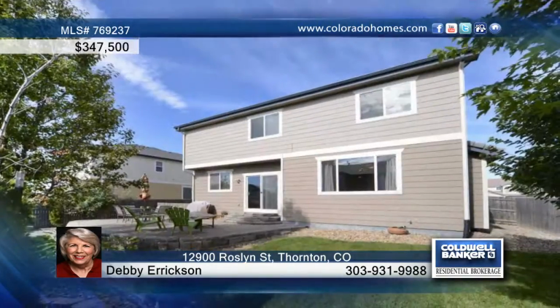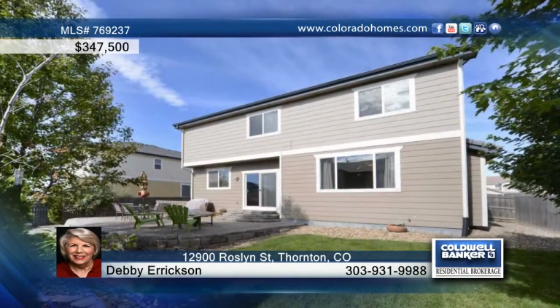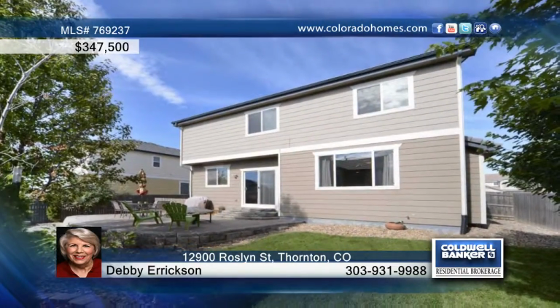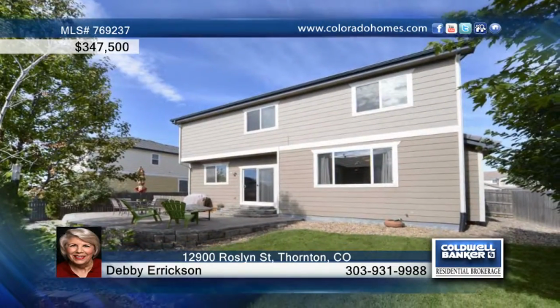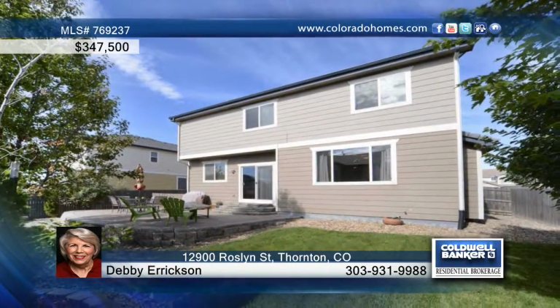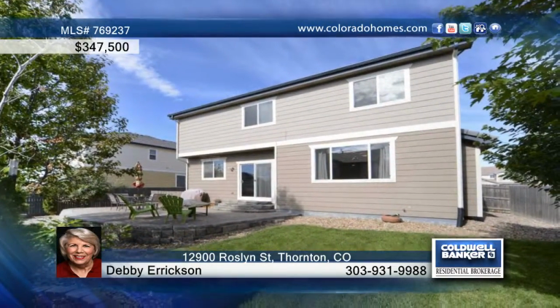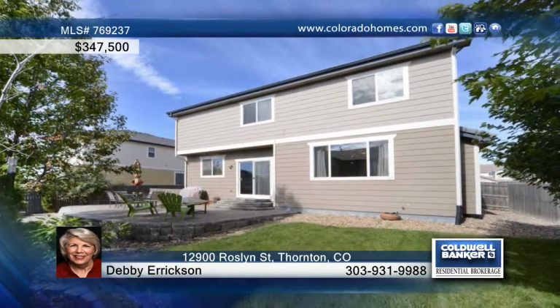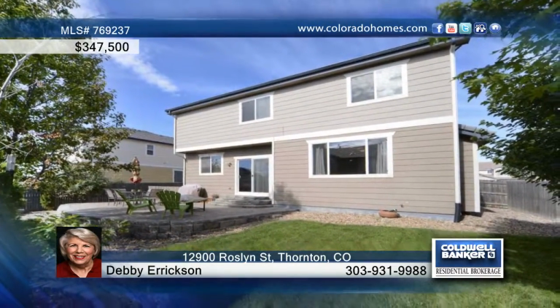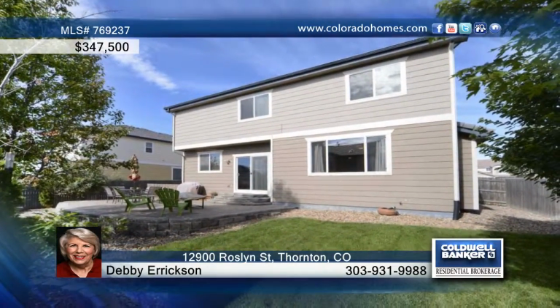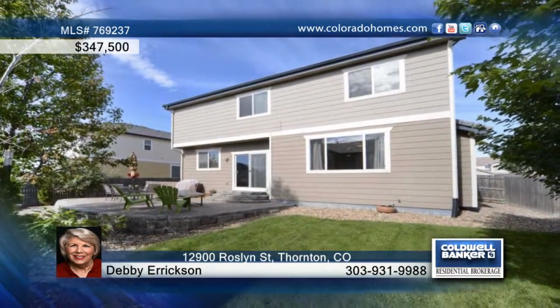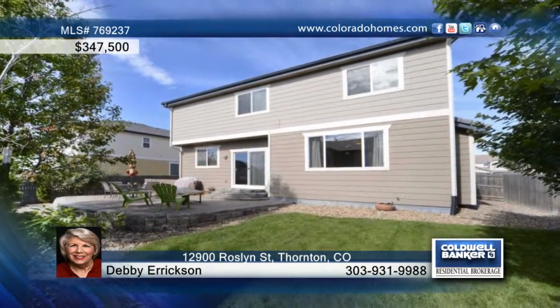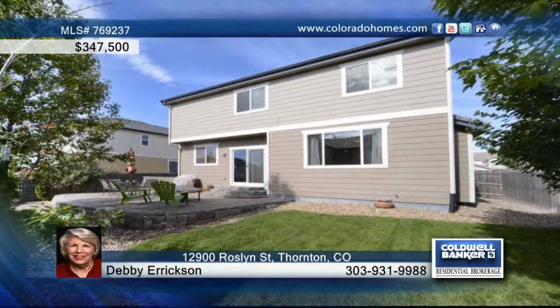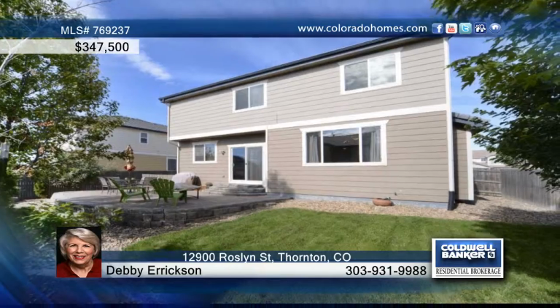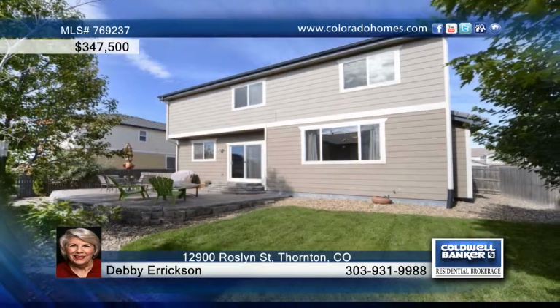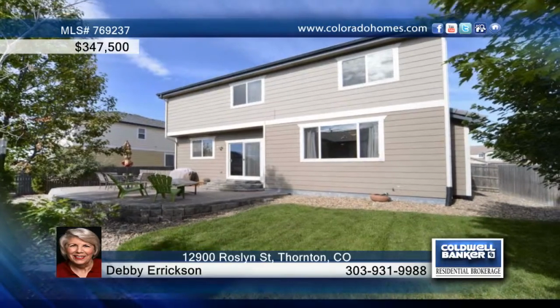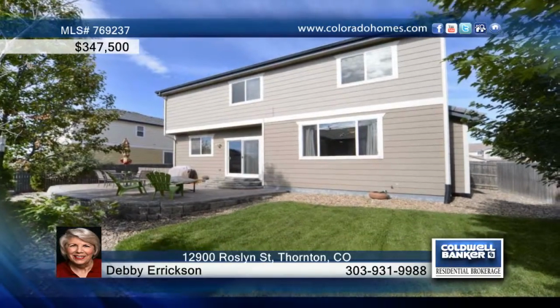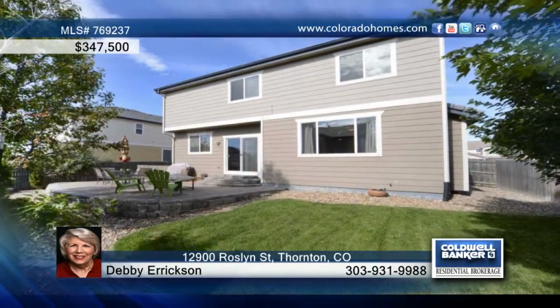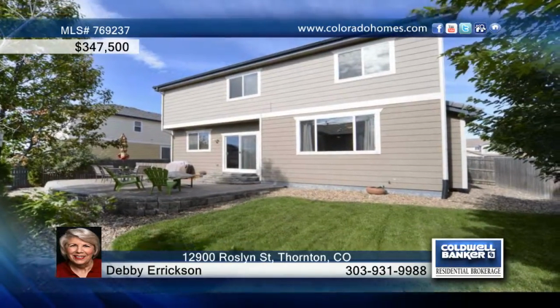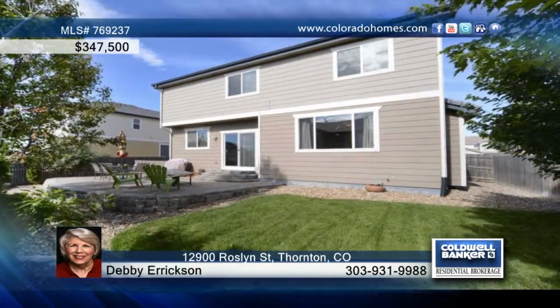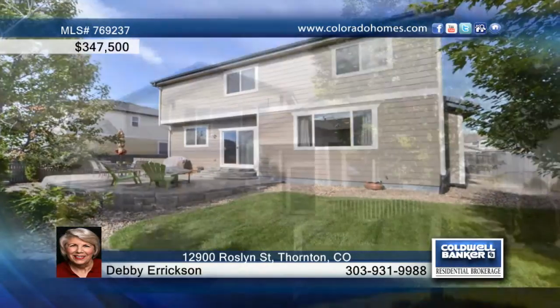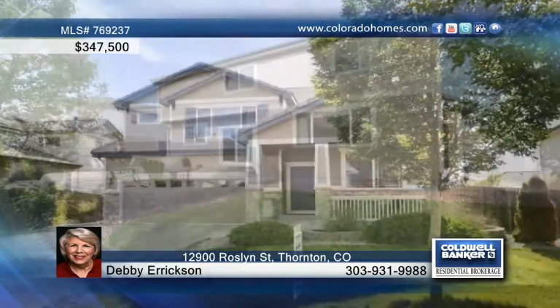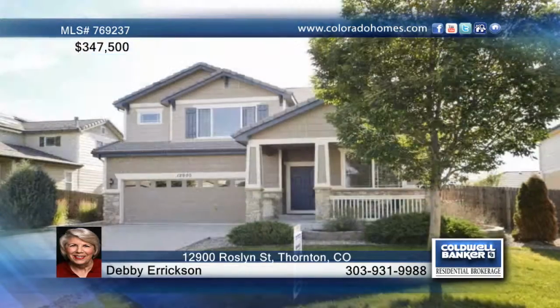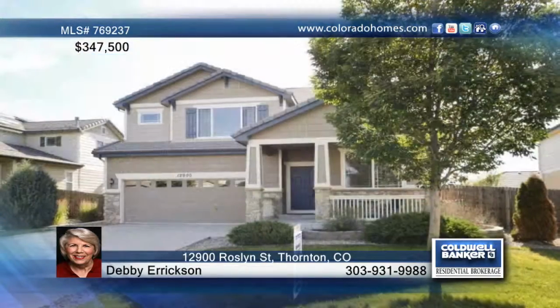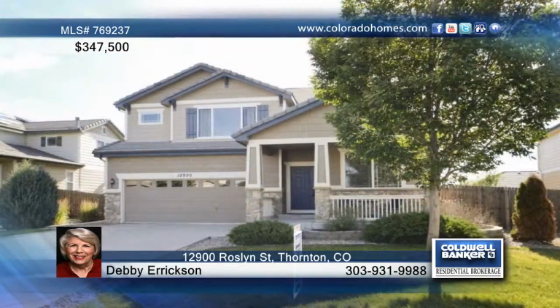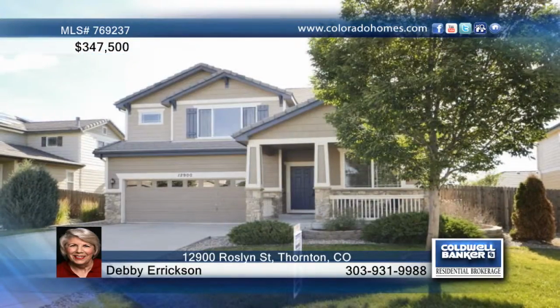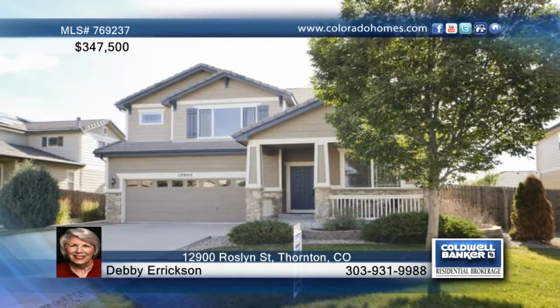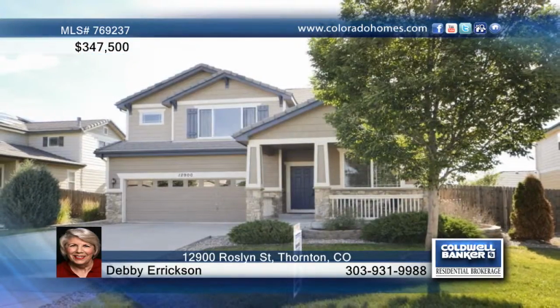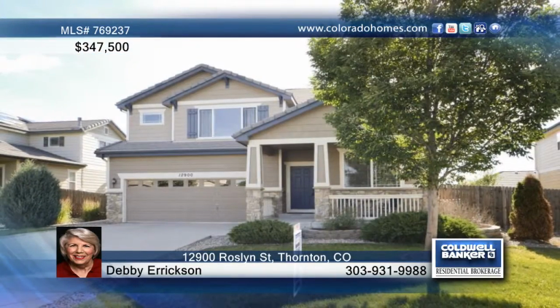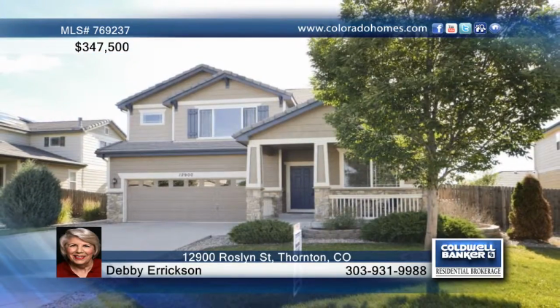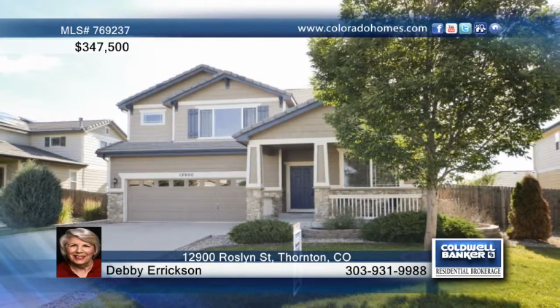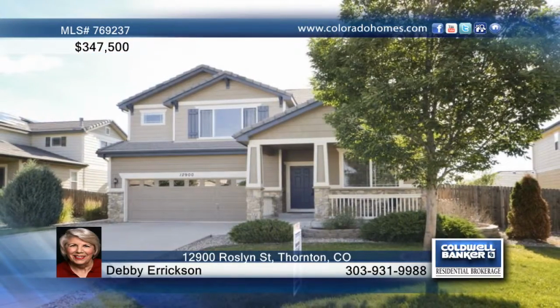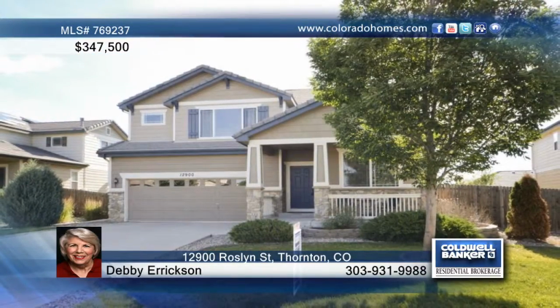Debbie Erickson would love to show you everything this home has to offer. Call now to schedule your private showing.